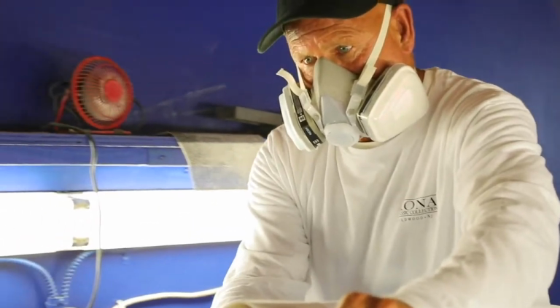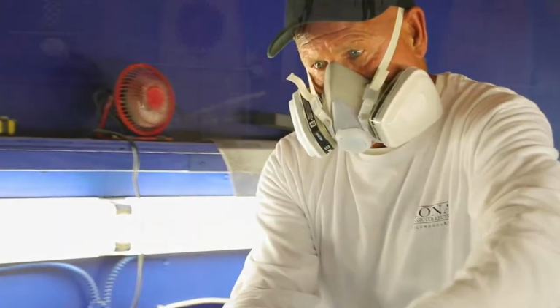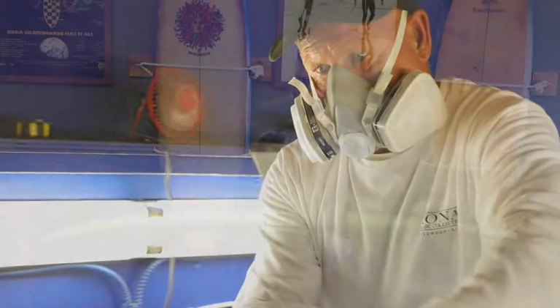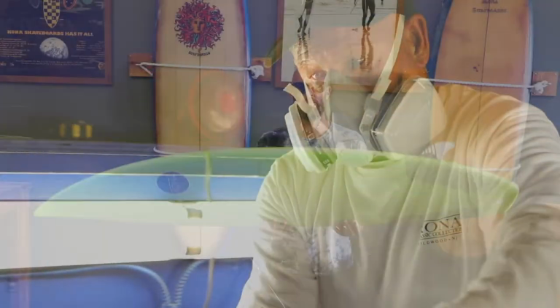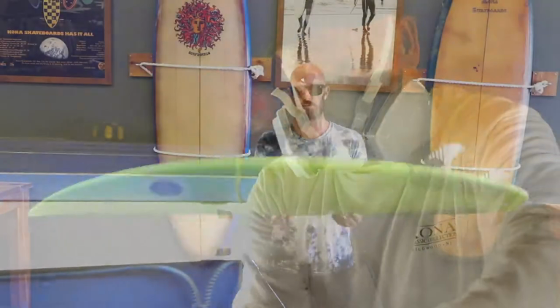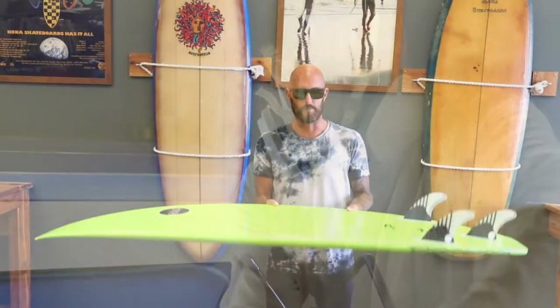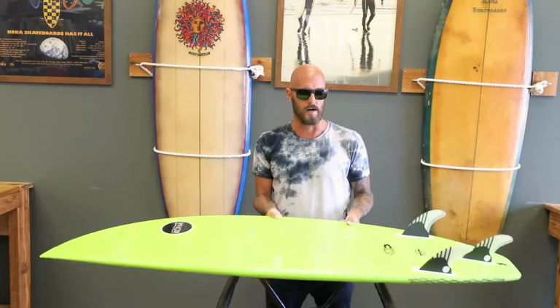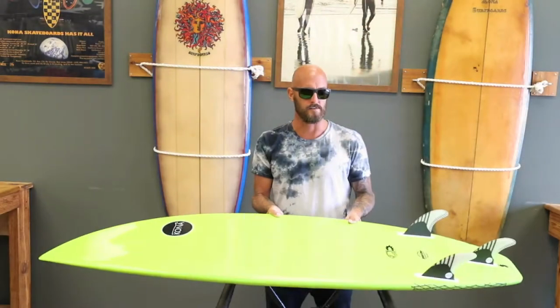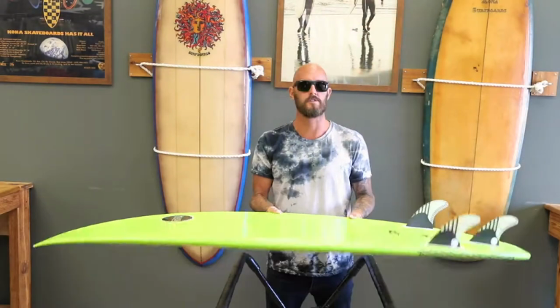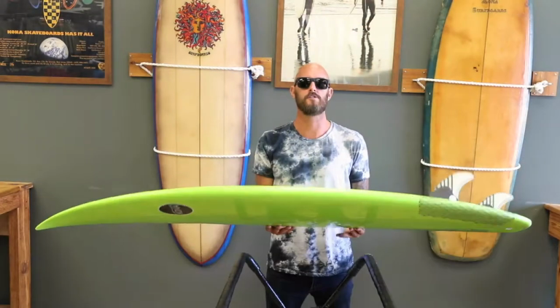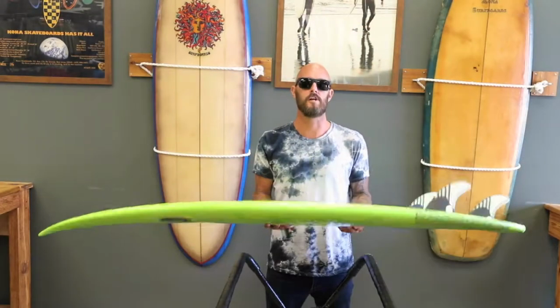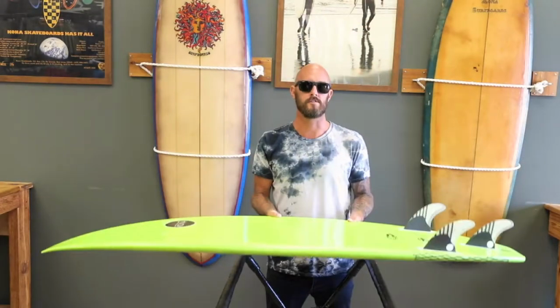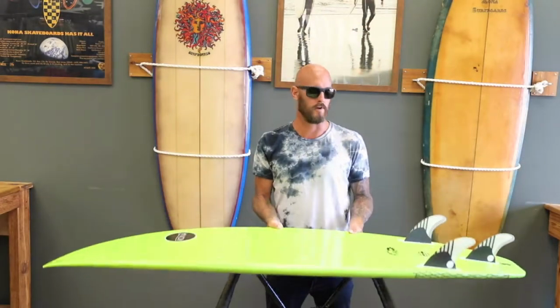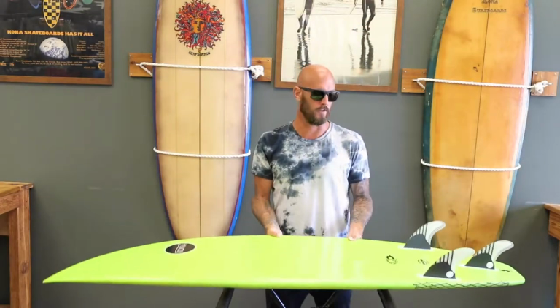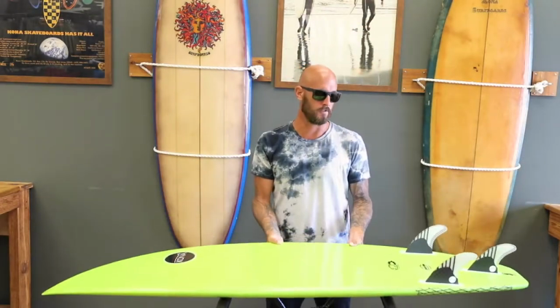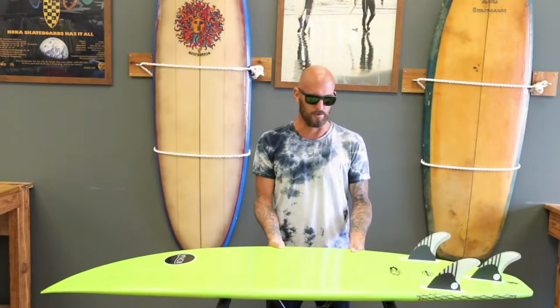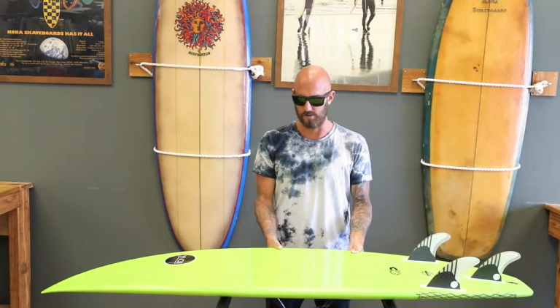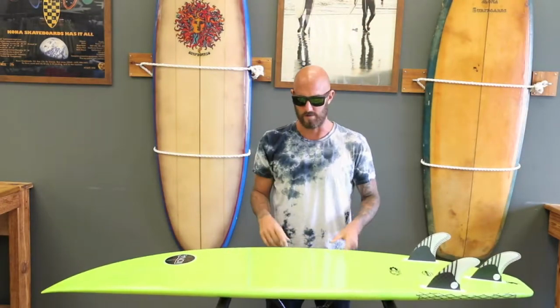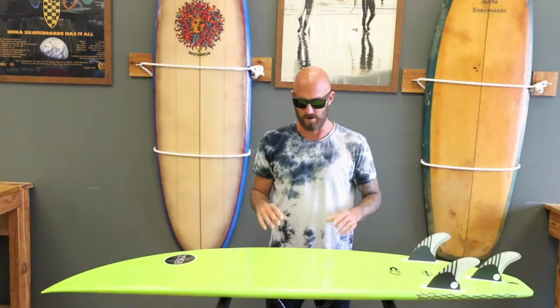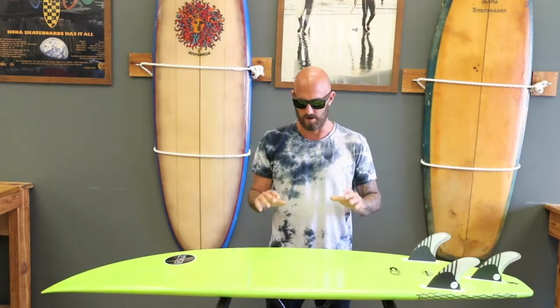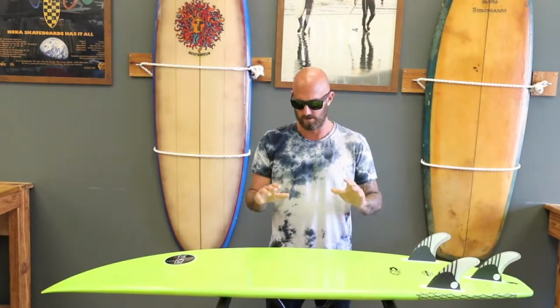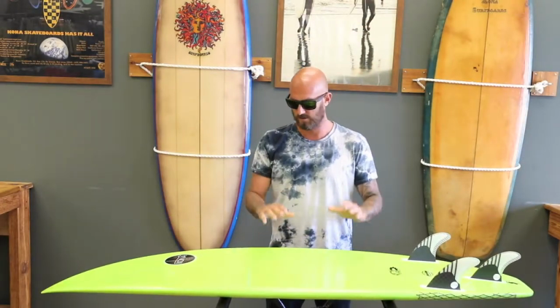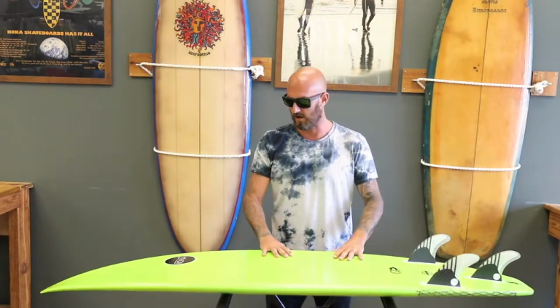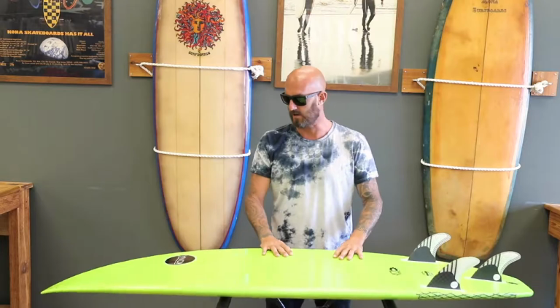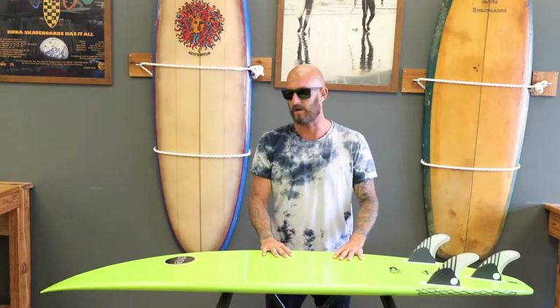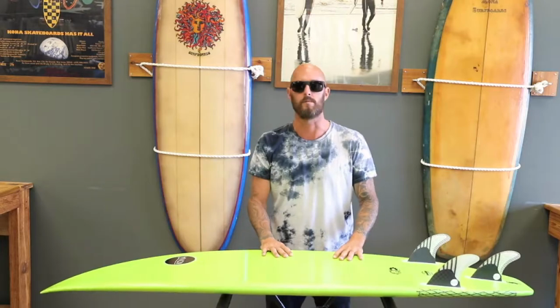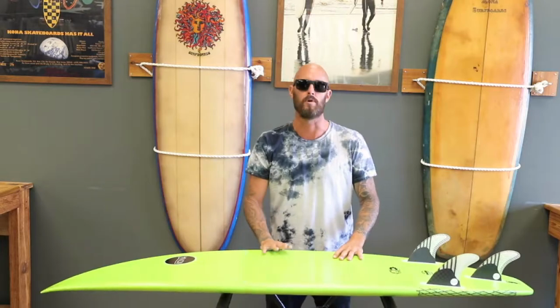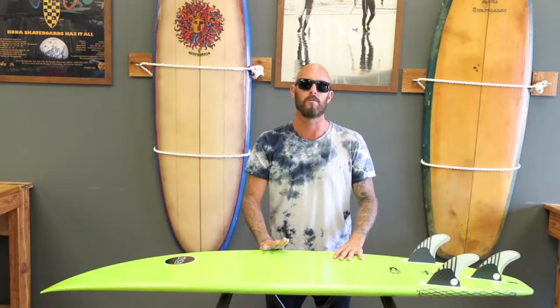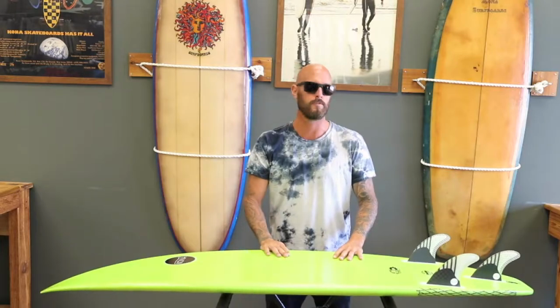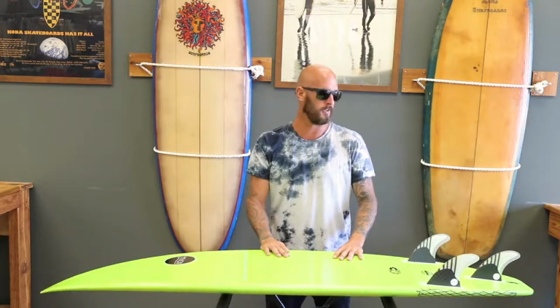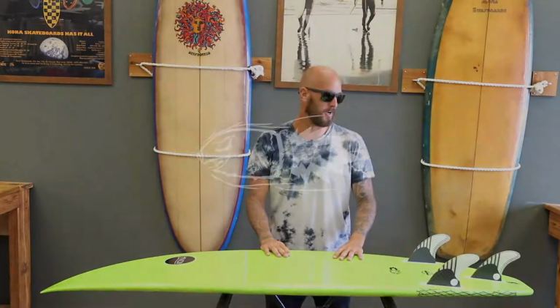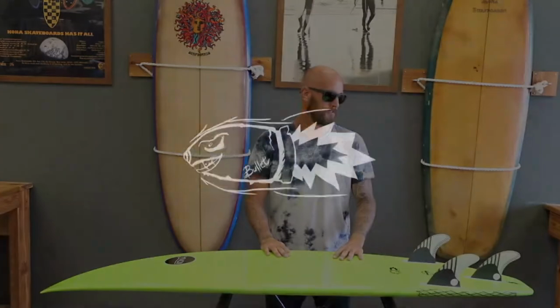What's up guys, this is Jason Reagan, Kona Team Rider, just talking about the Bullet for you guys.